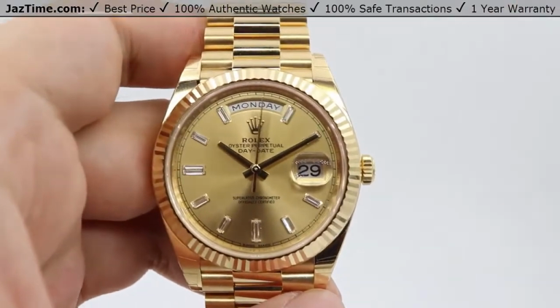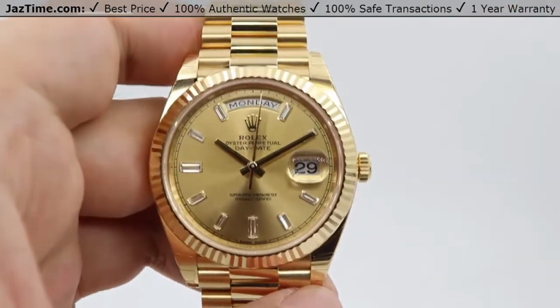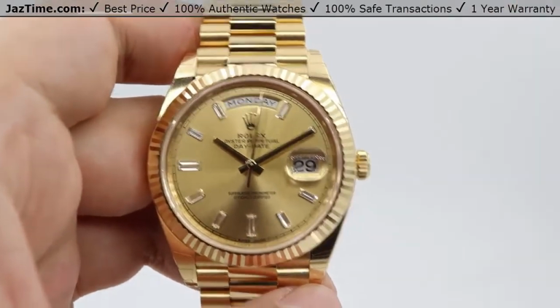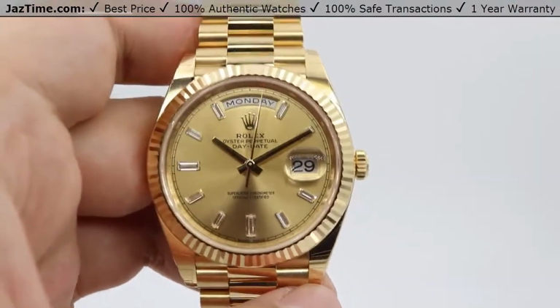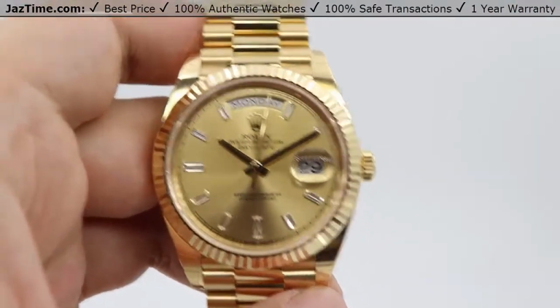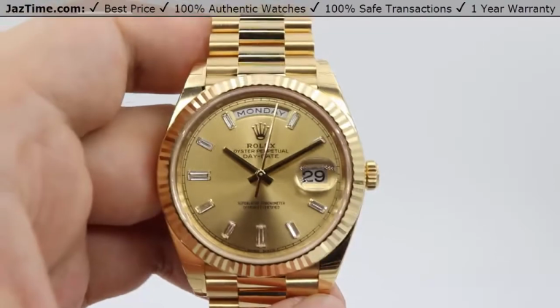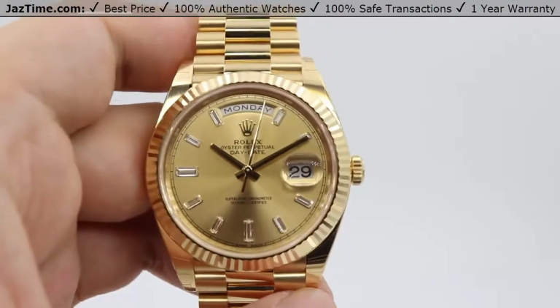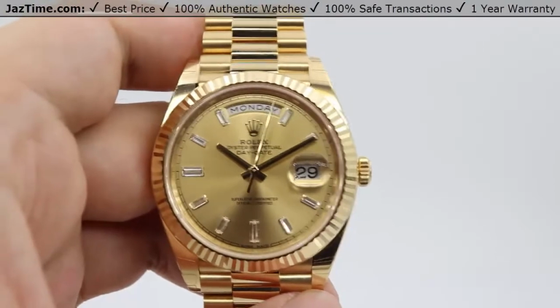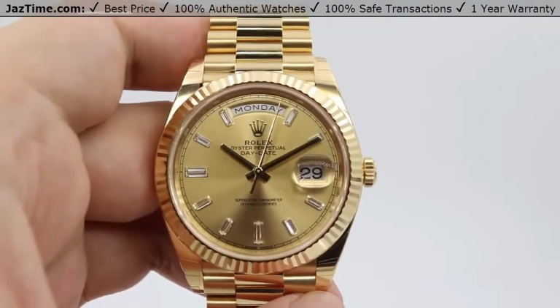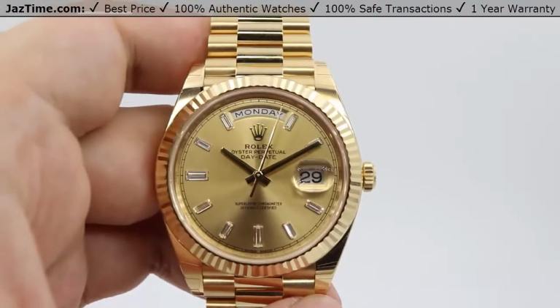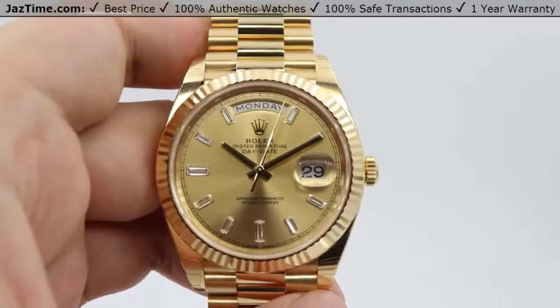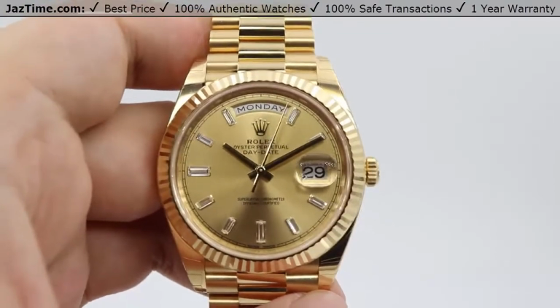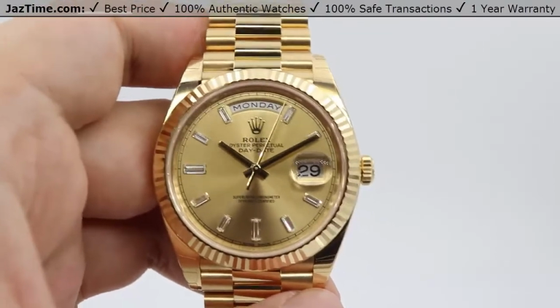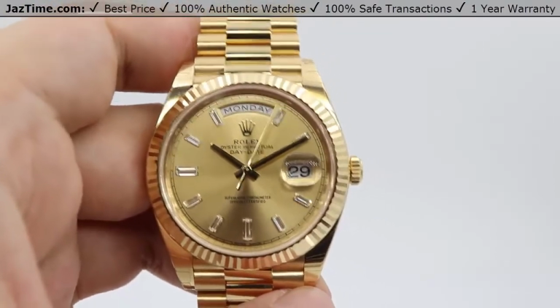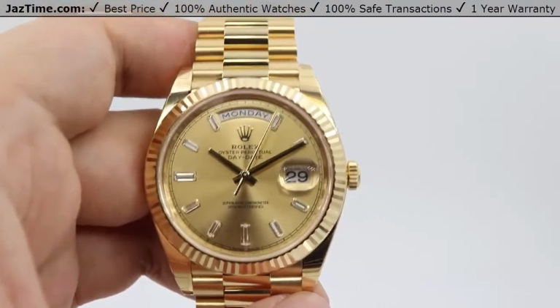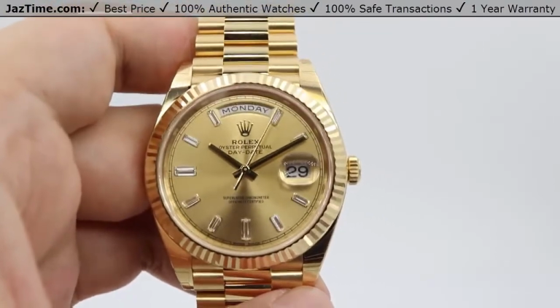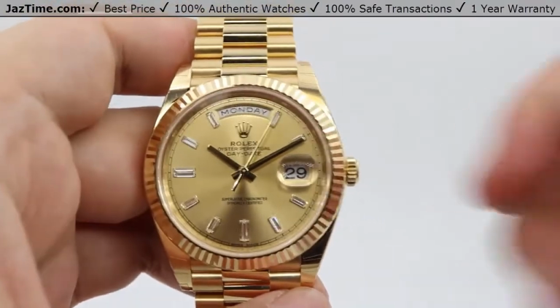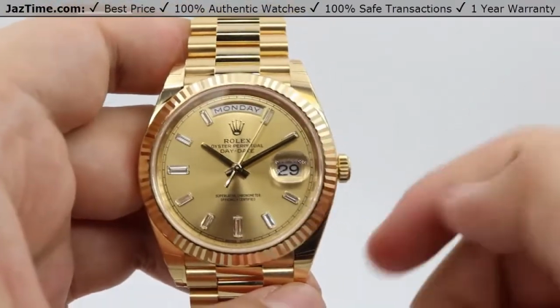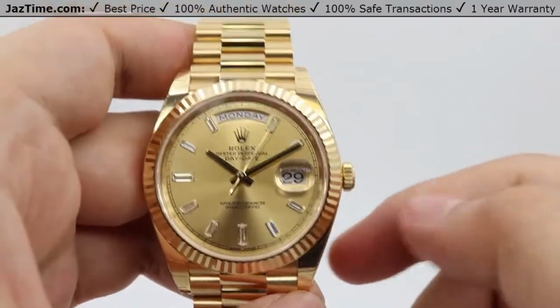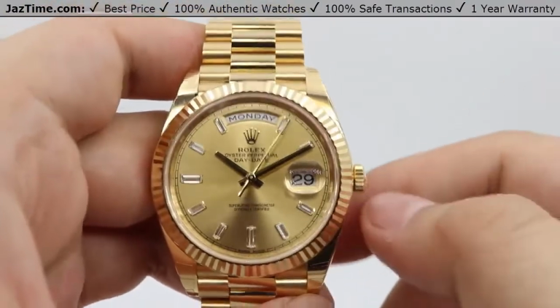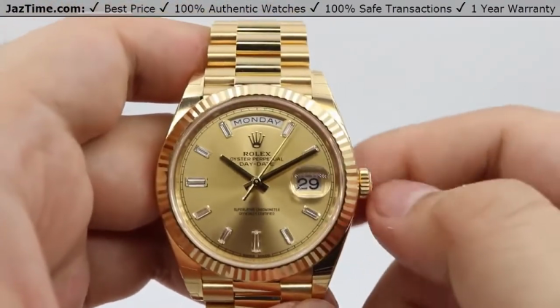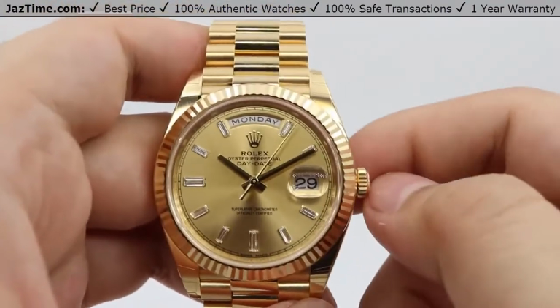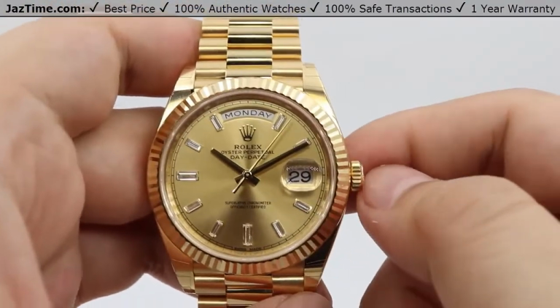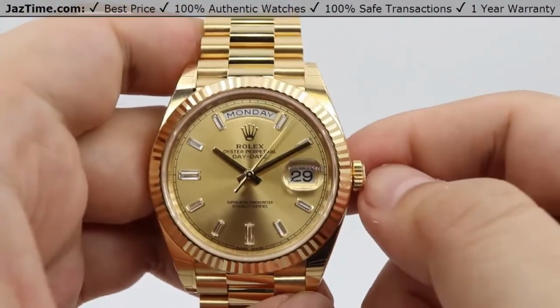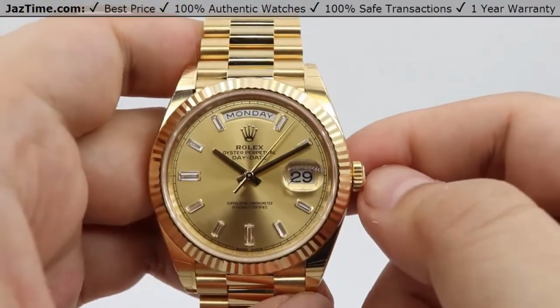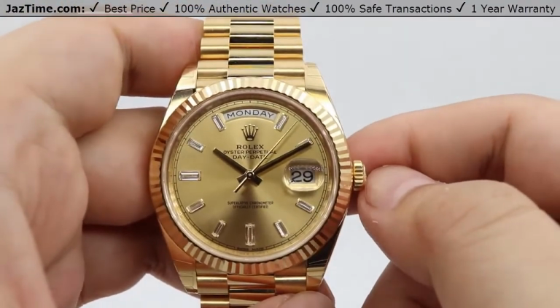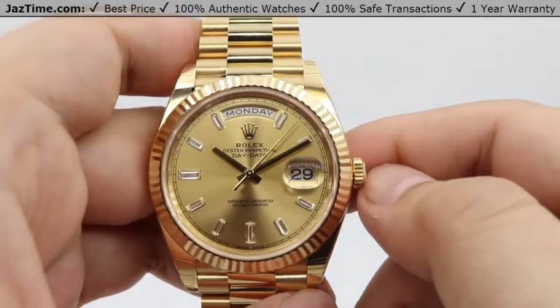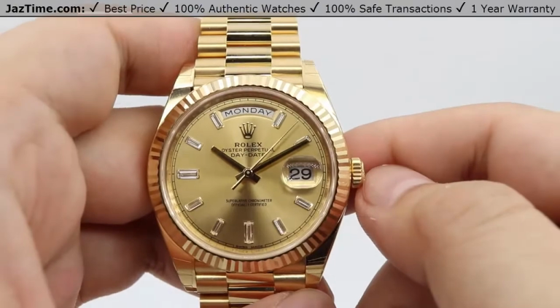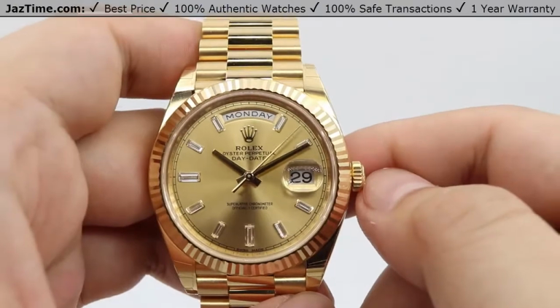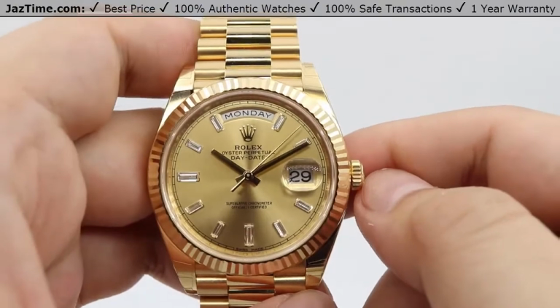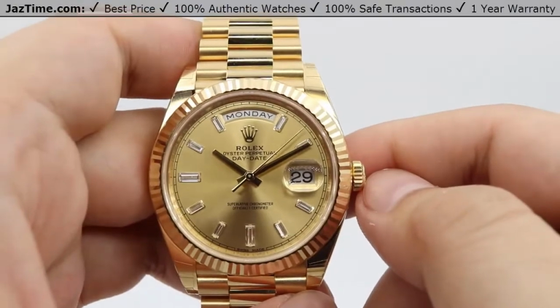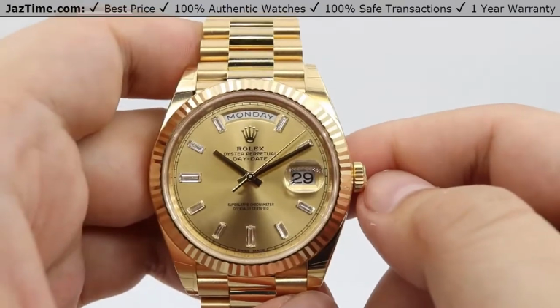With a 70-hour power reserve, you could set this watch down on a Friday evening, pick it back up on a Sunday afternoon, and it'll still be keeping time just fine.